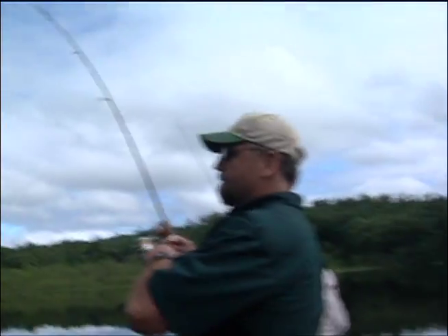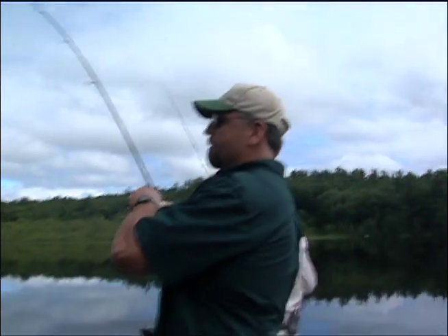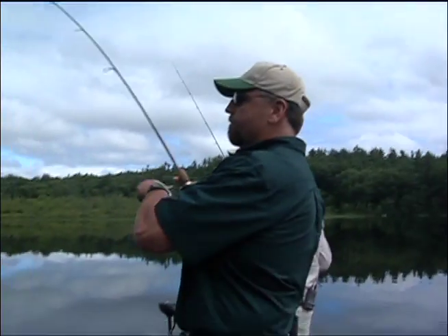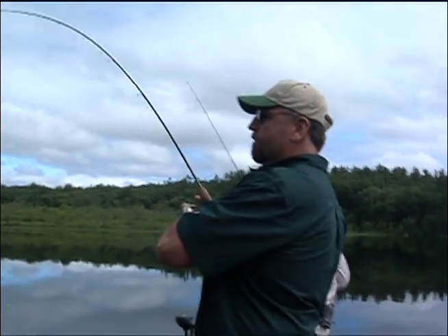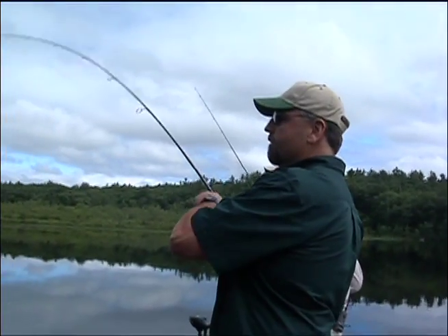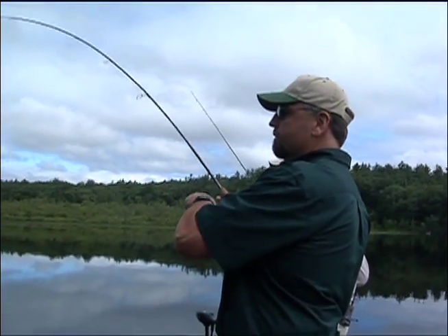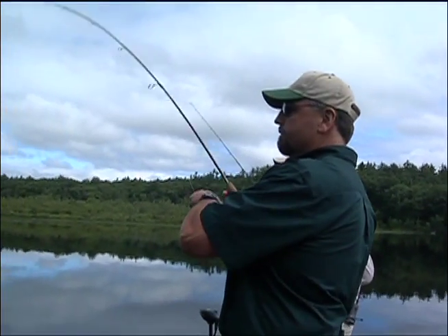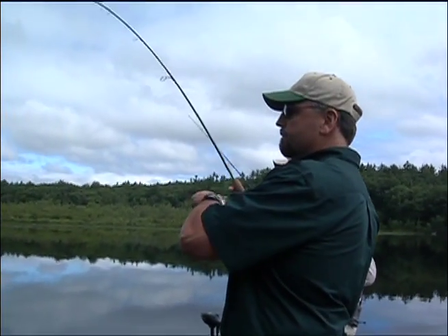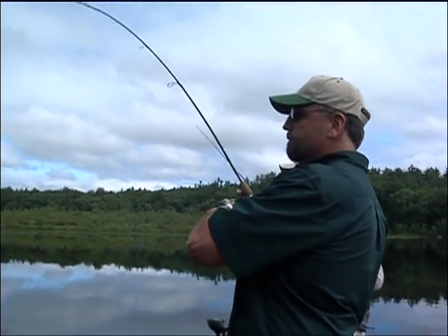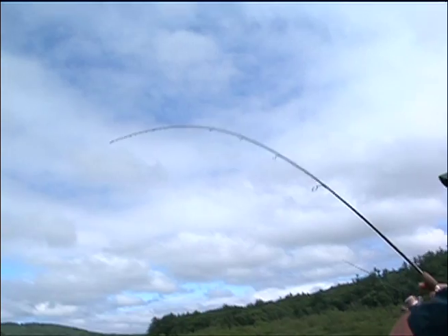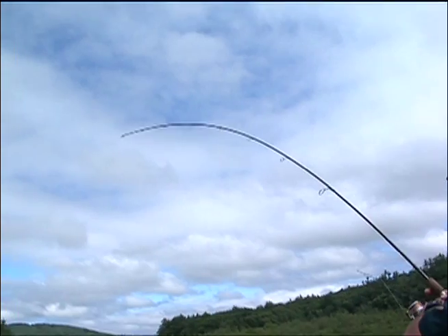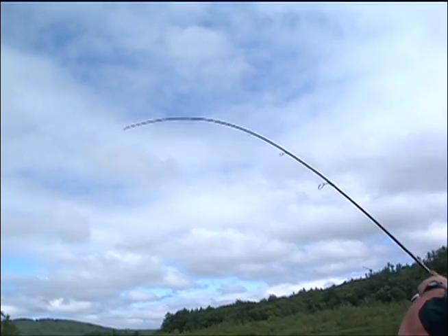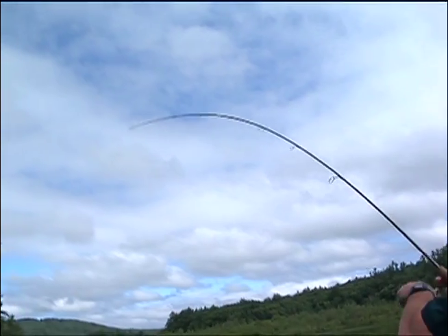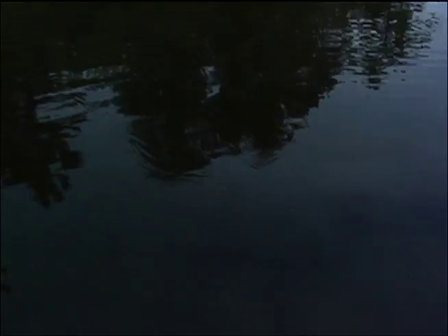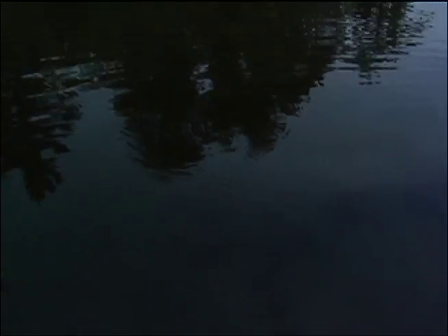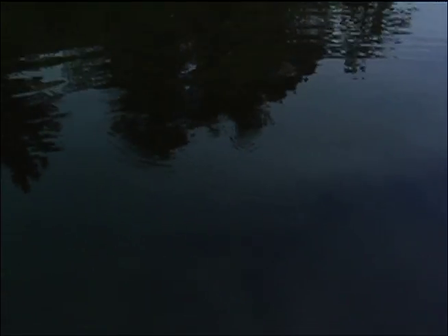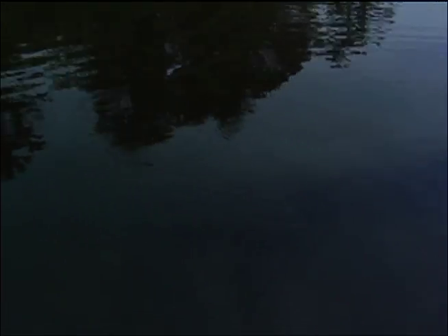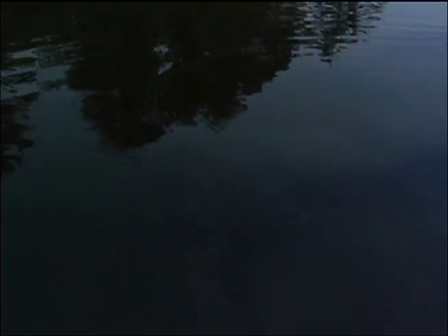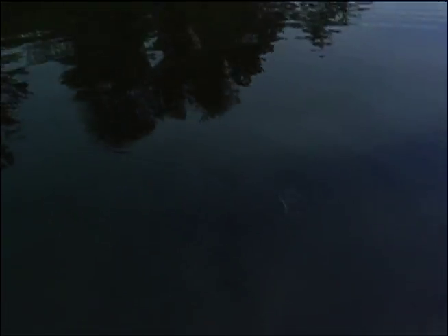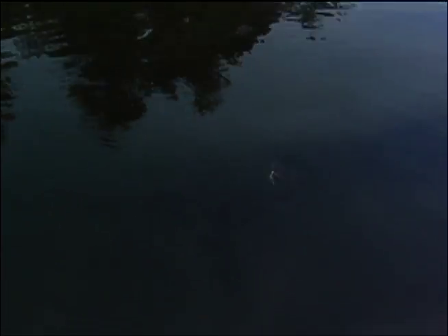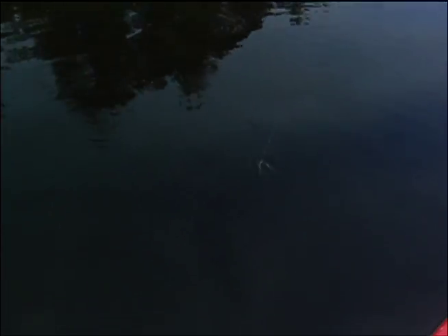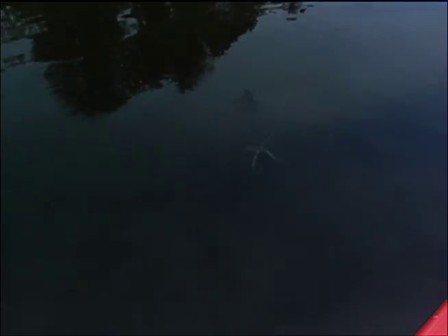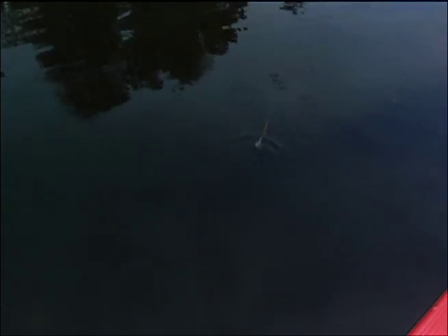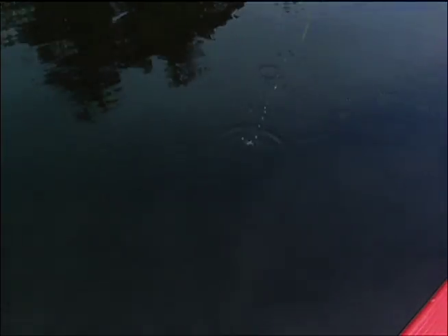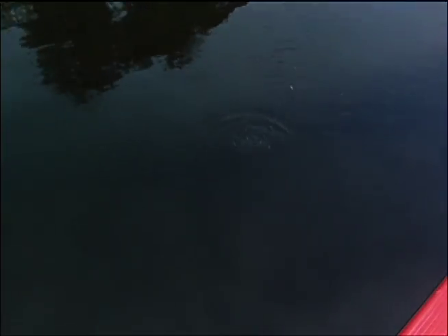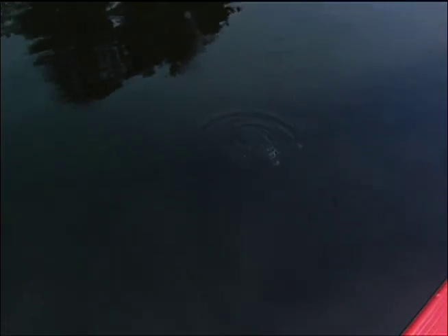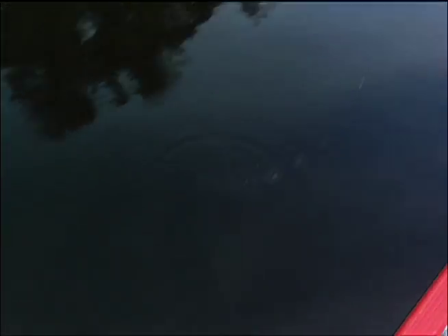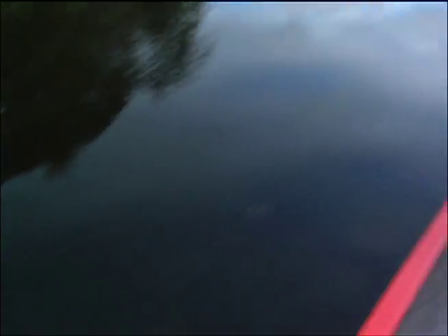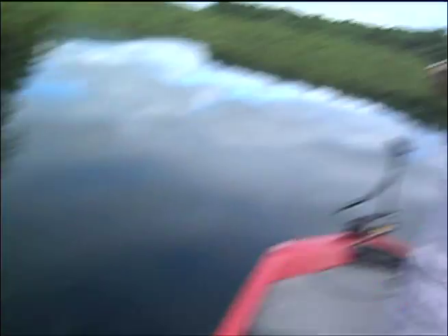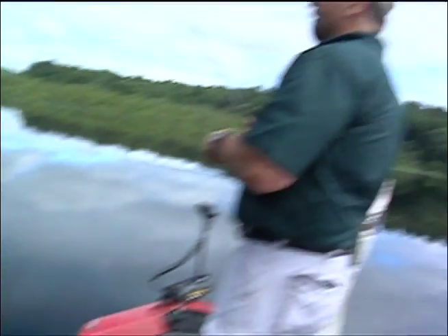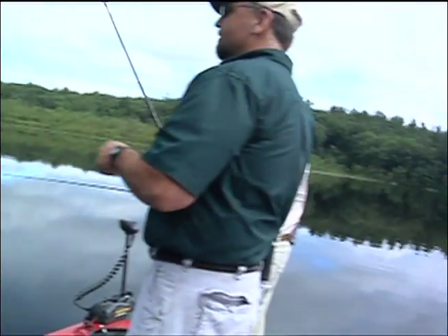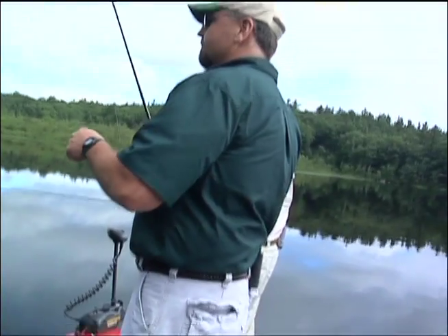There's a fish. There you go. Oh! Lost him.